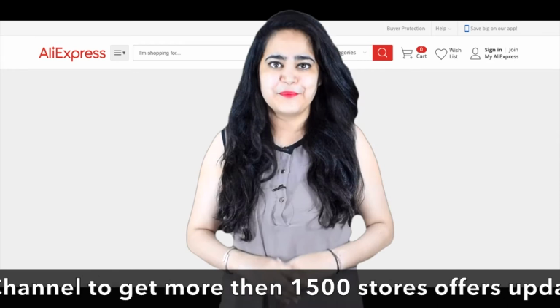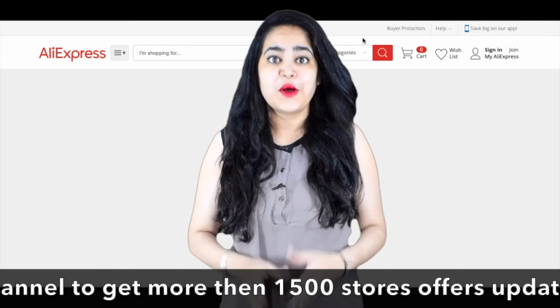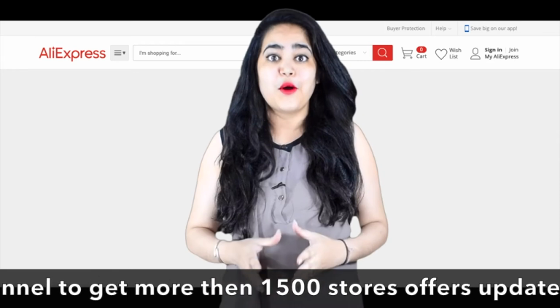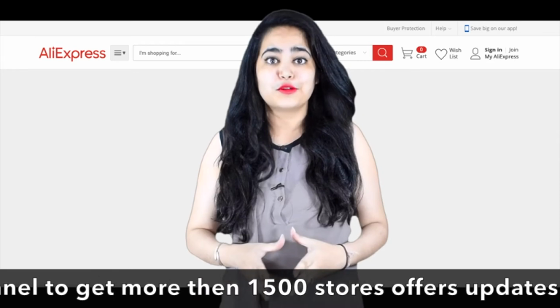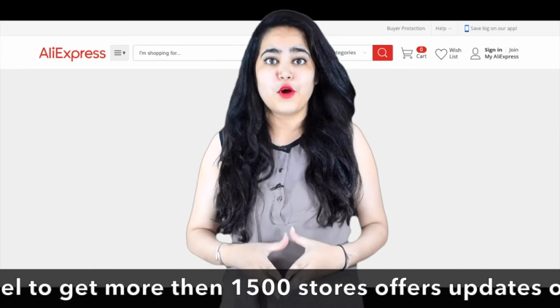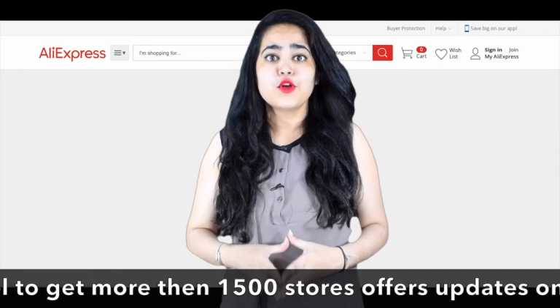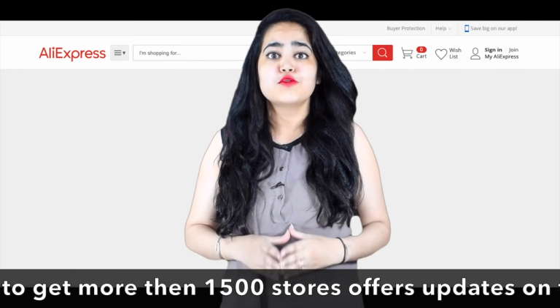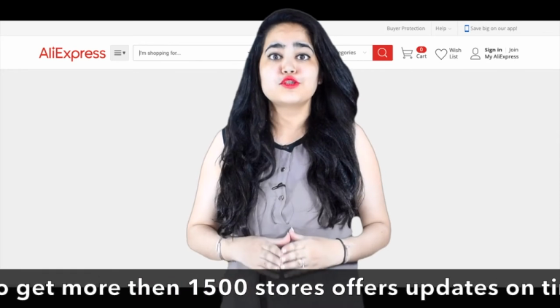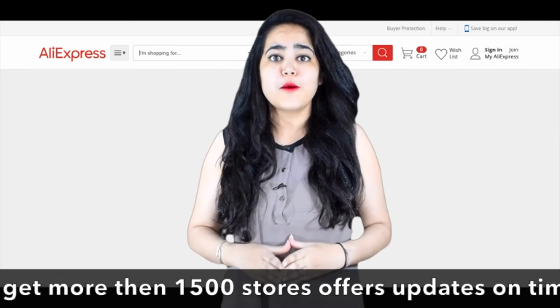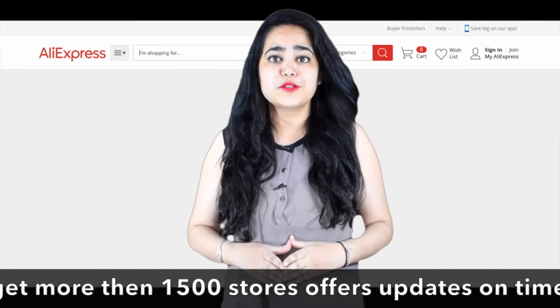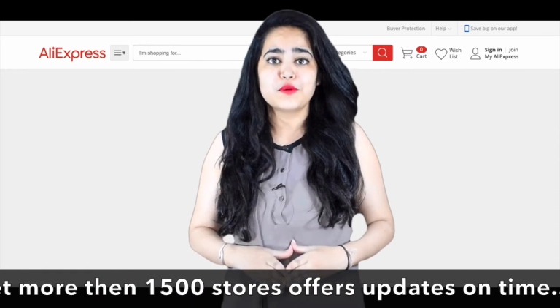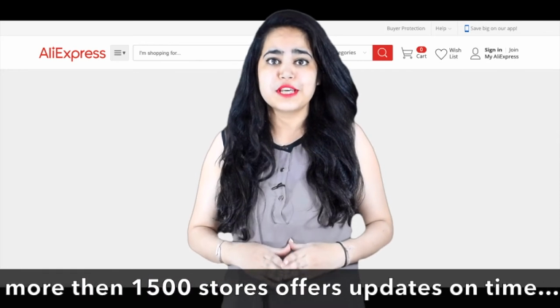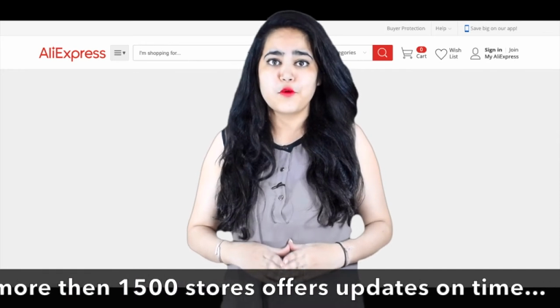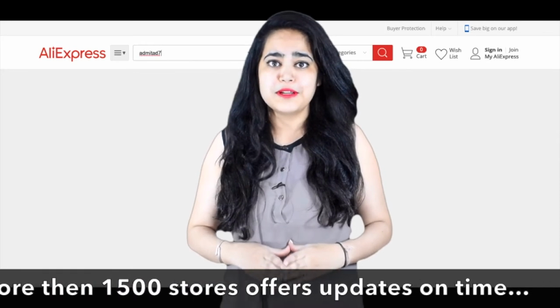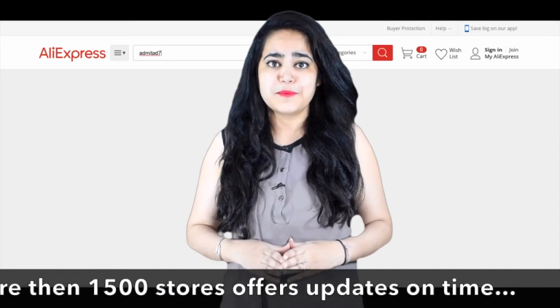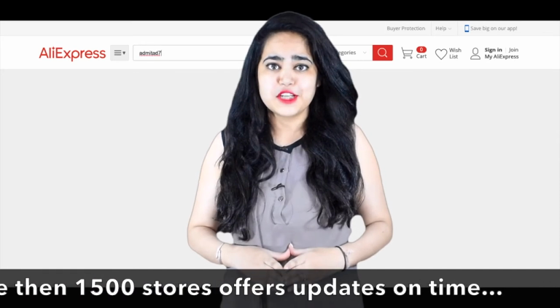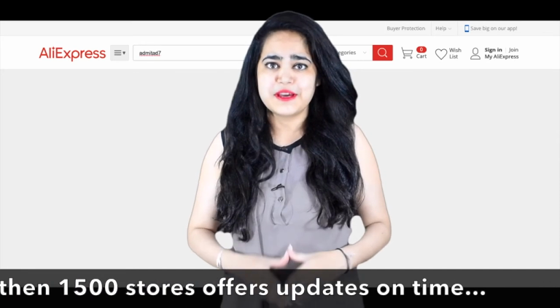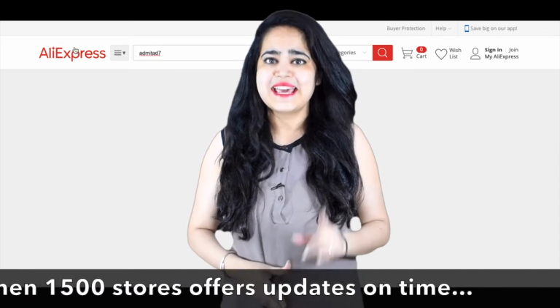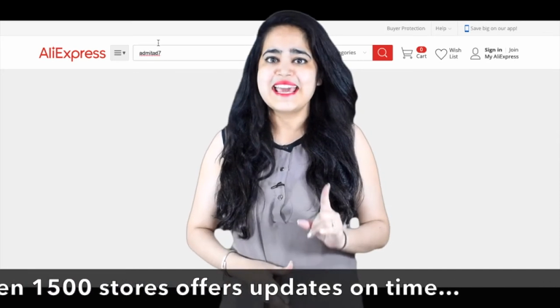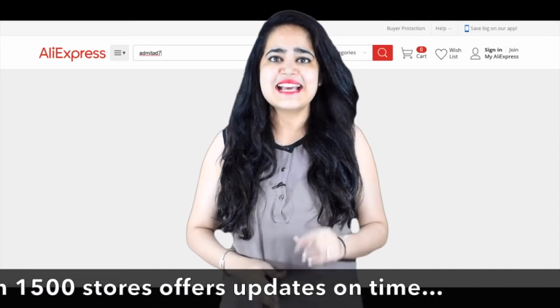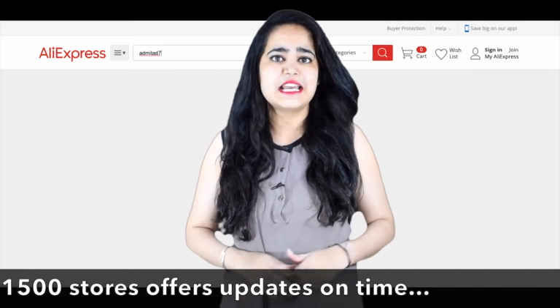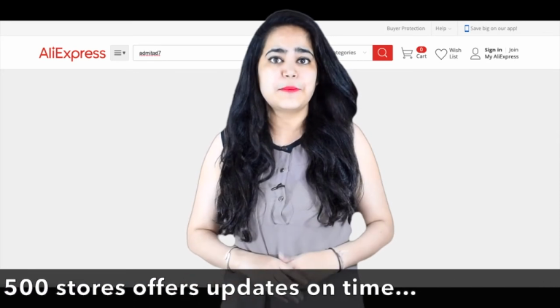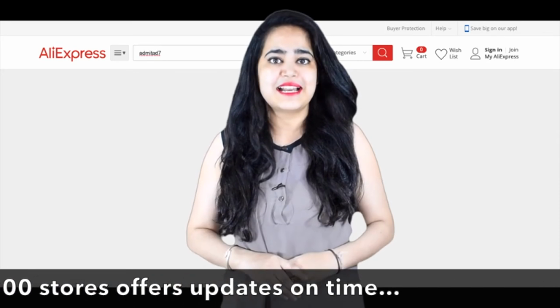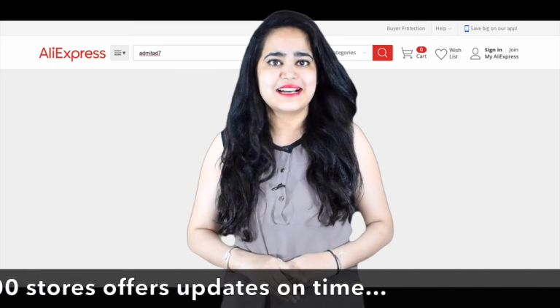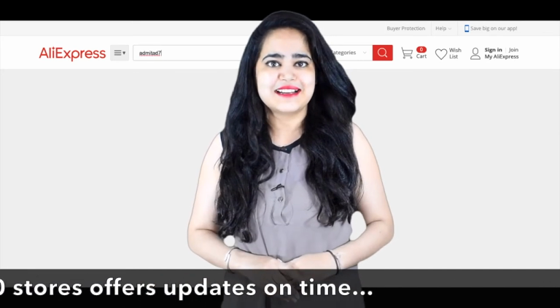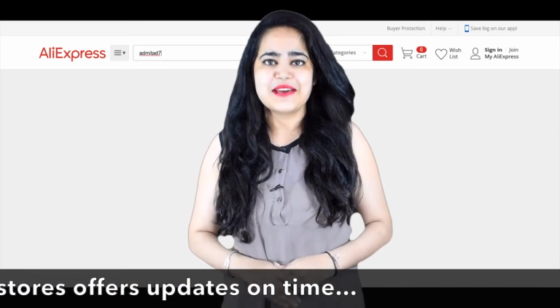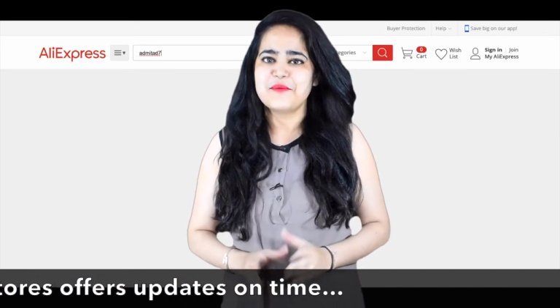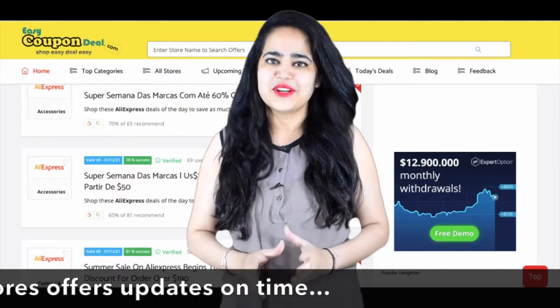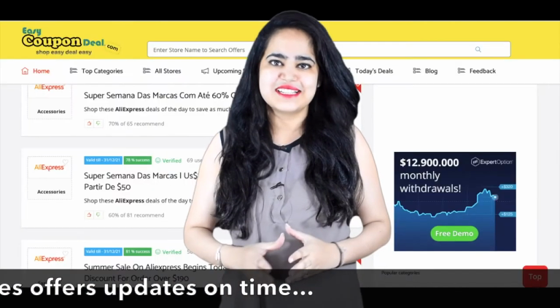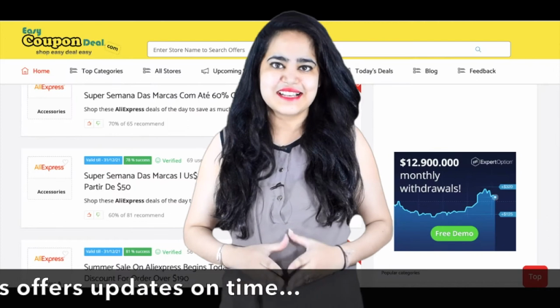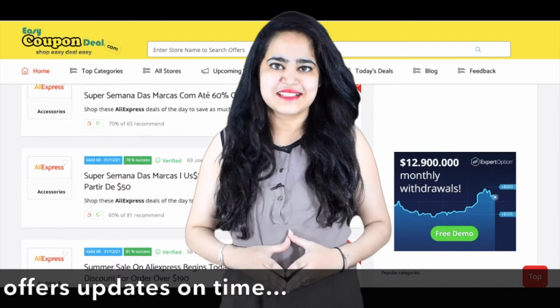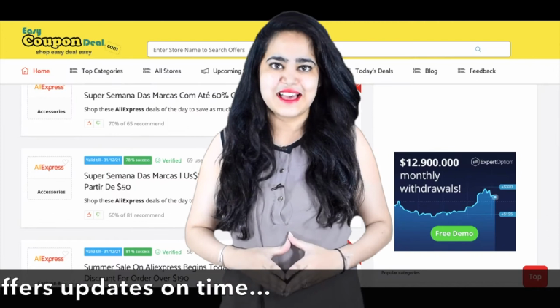And then you can click on the top store's page. You can click on a link.